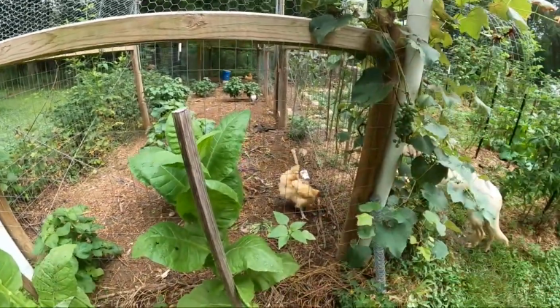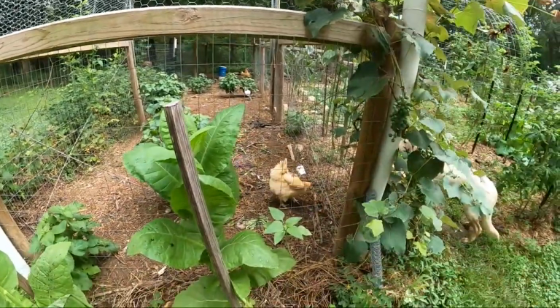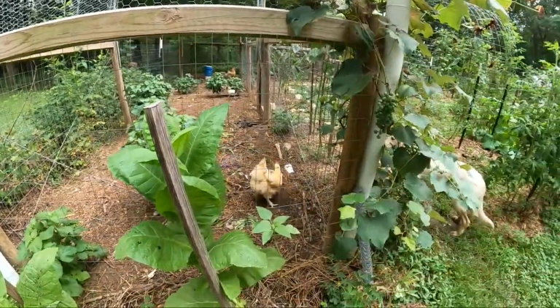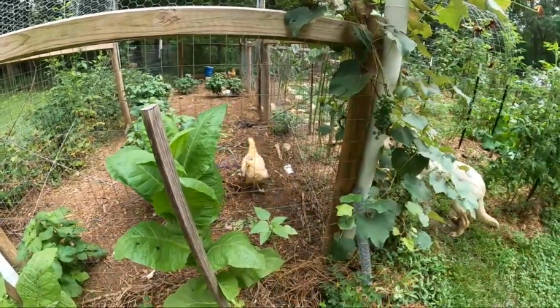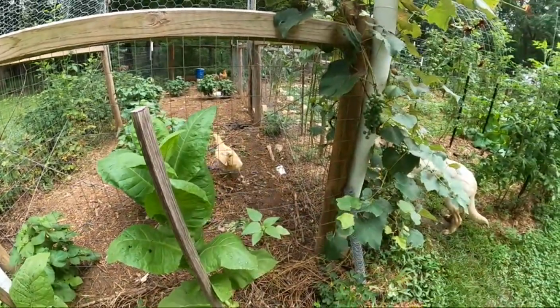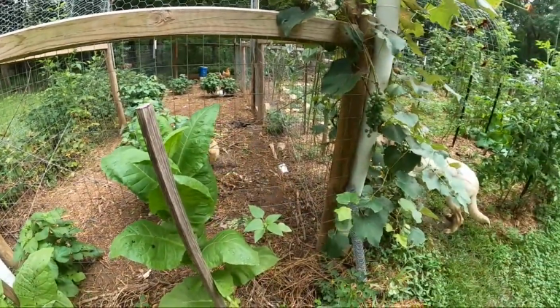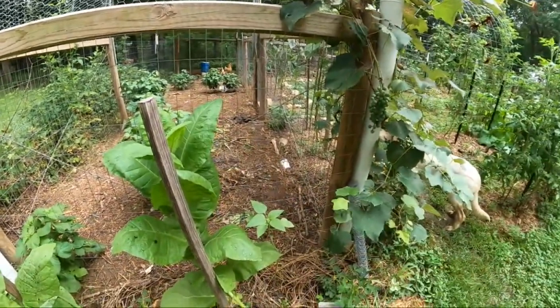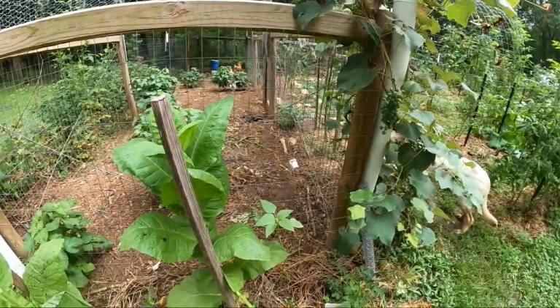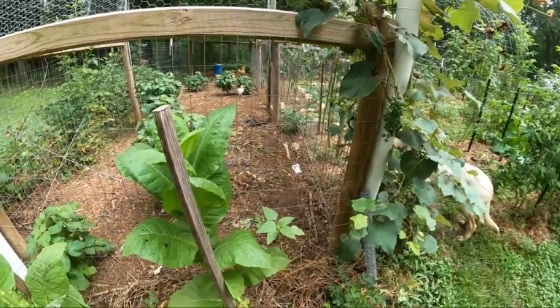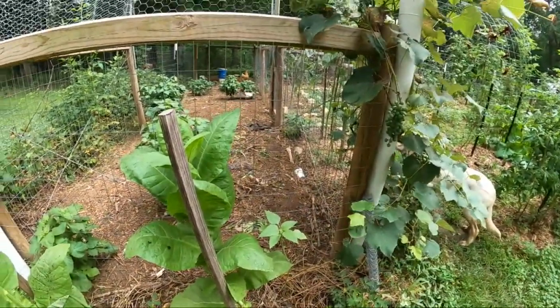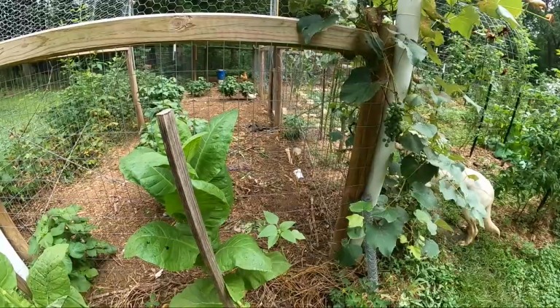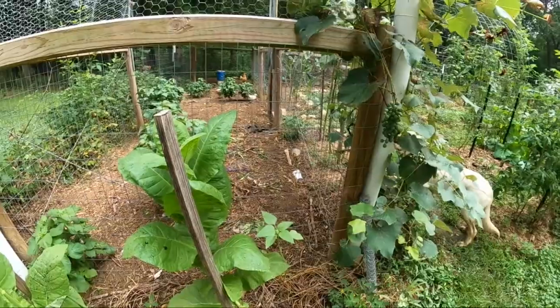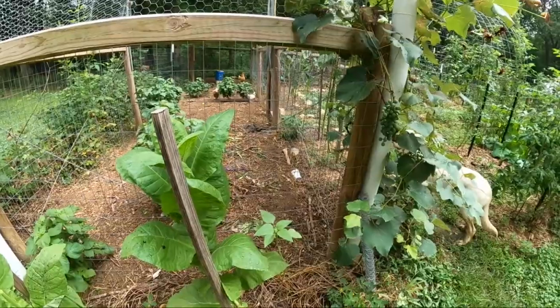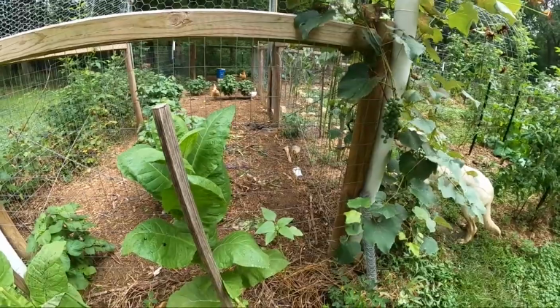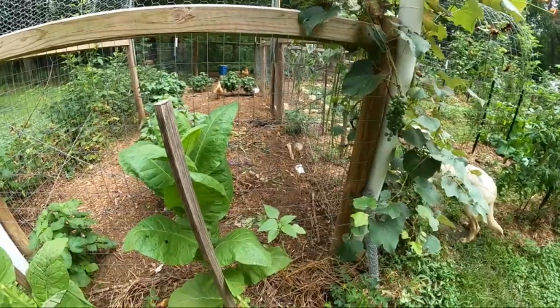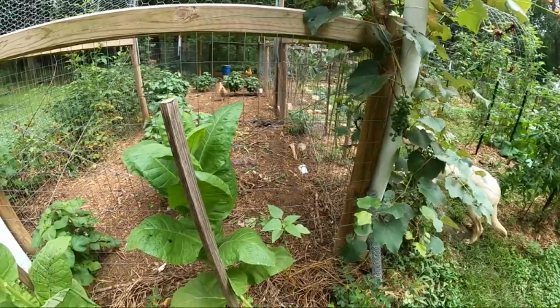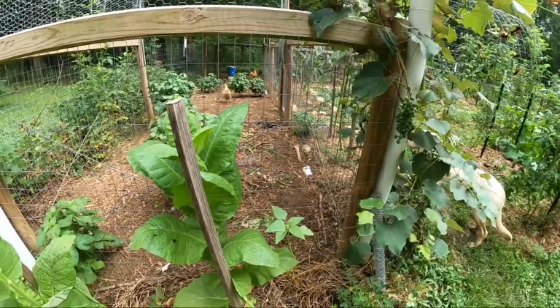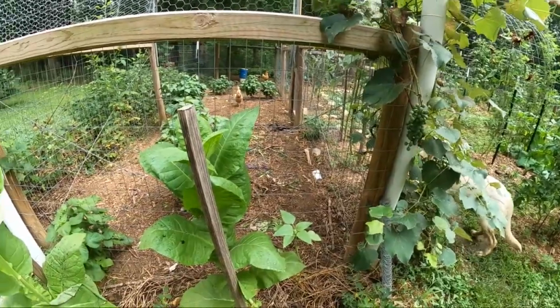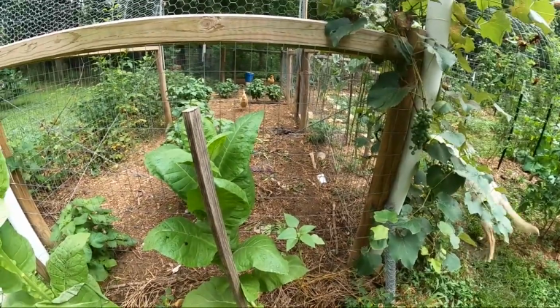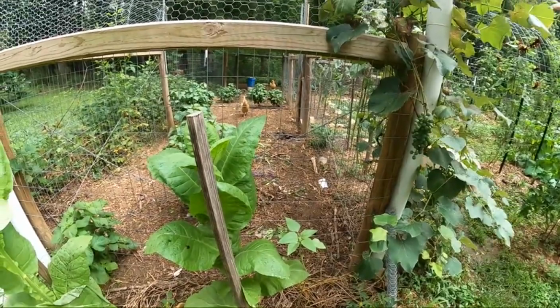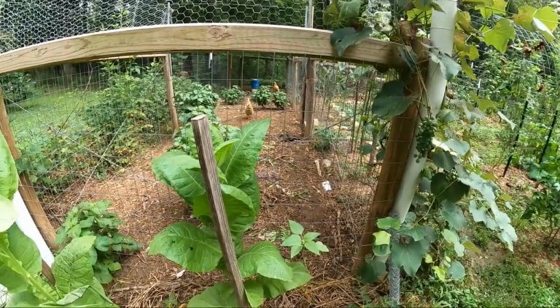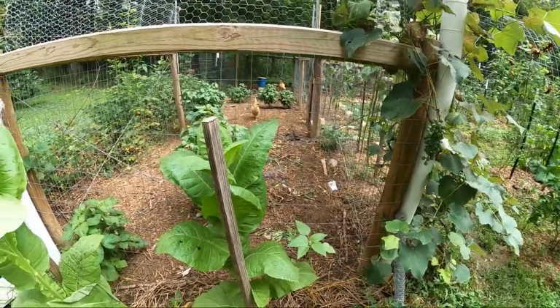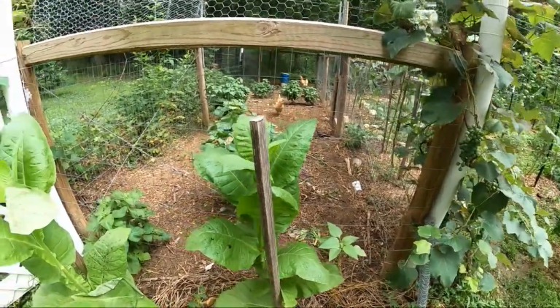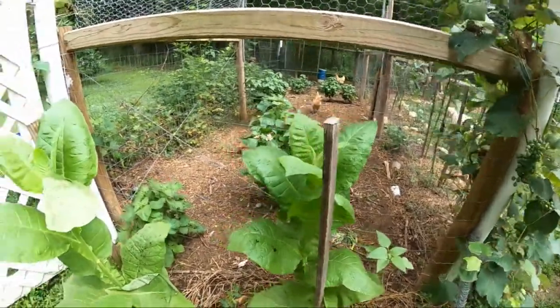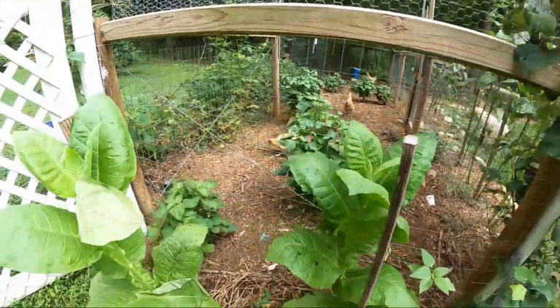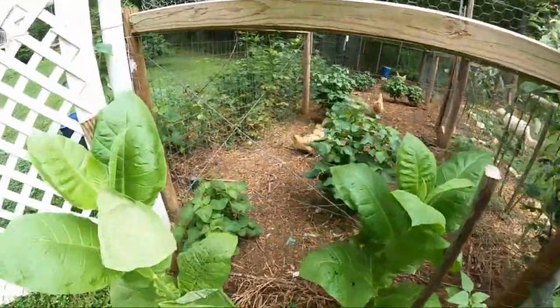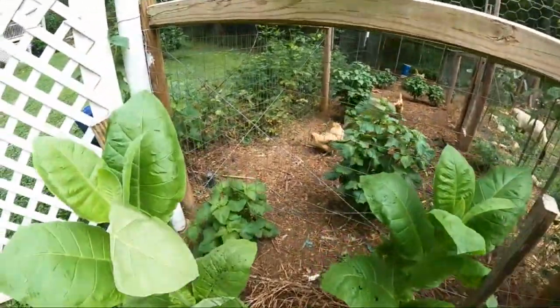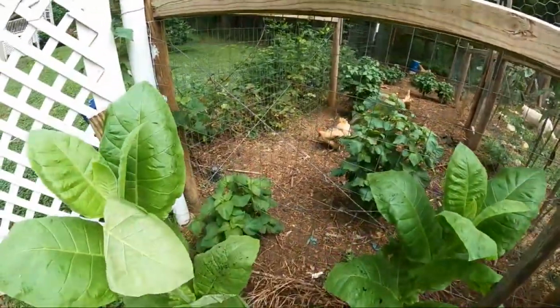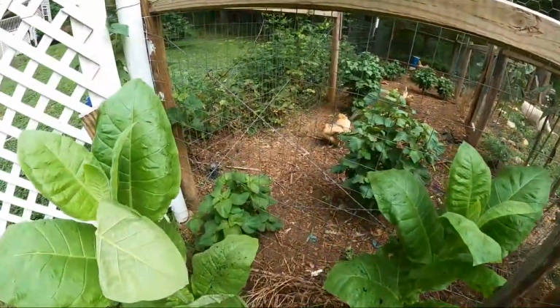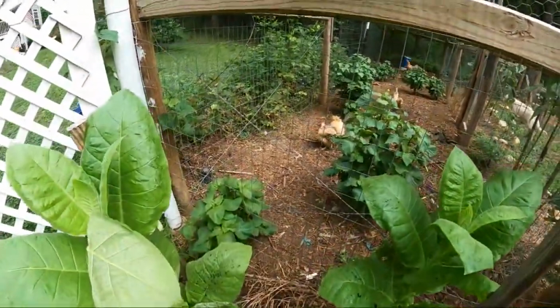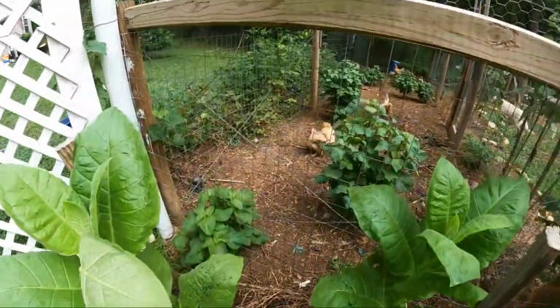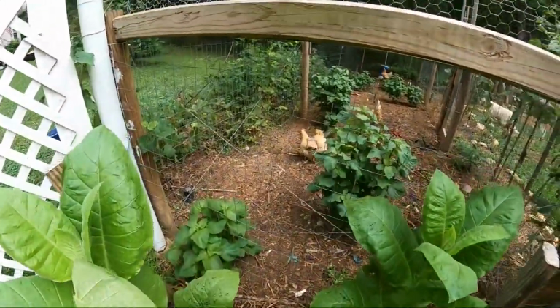She was bullying that little baby hen. I've noticed that the older ones are doing that a little bit. Now she's got a worm so she's in defensive mode instead.